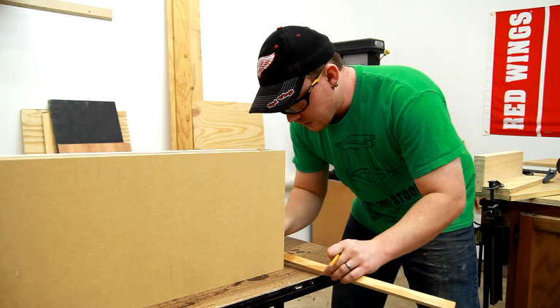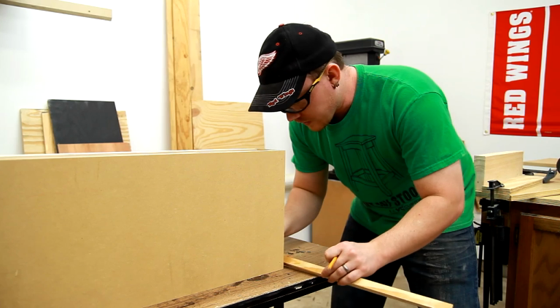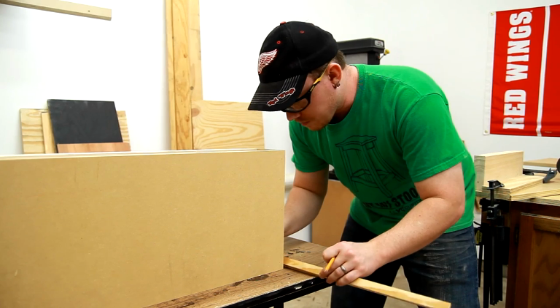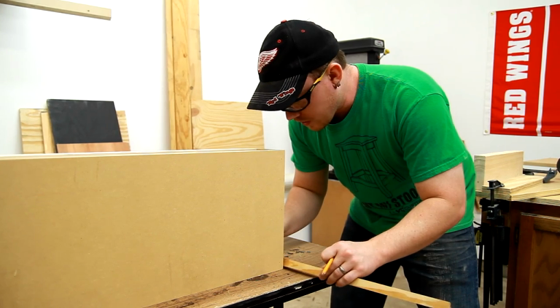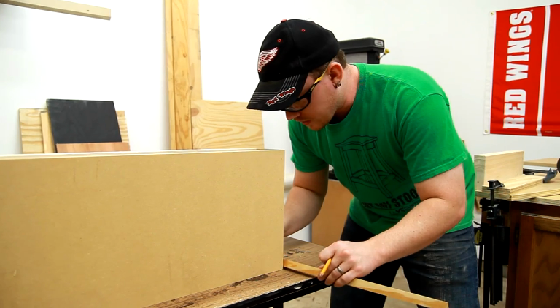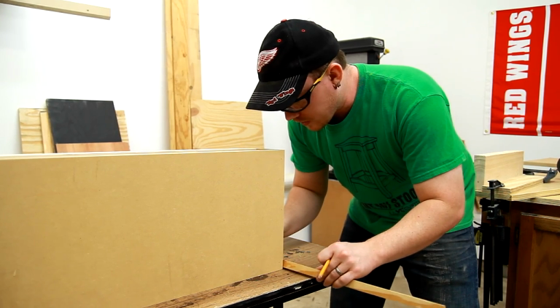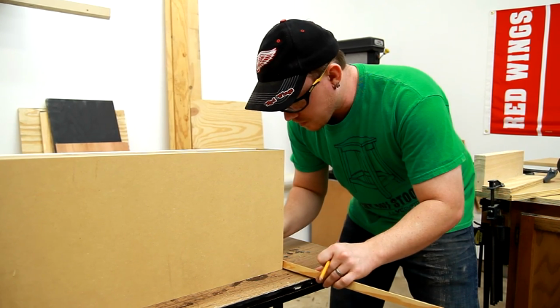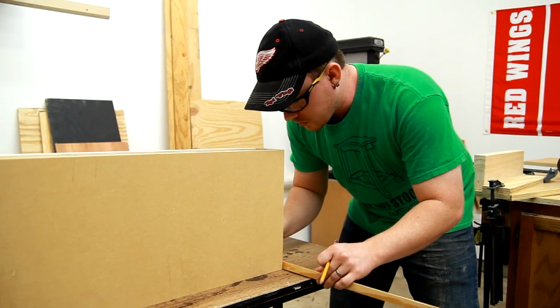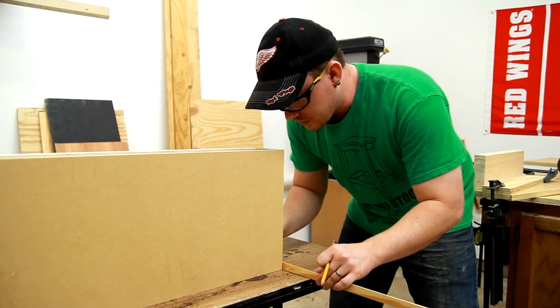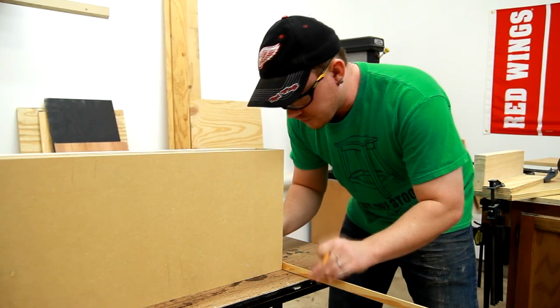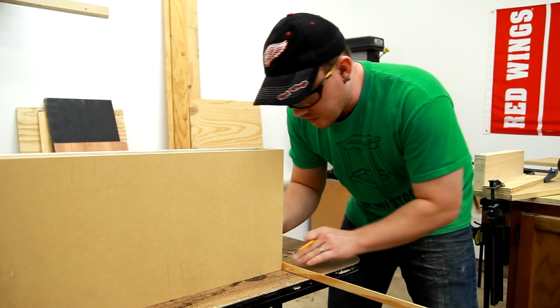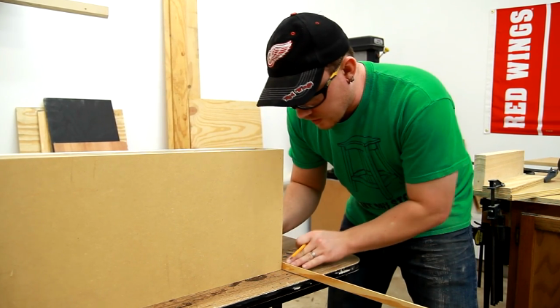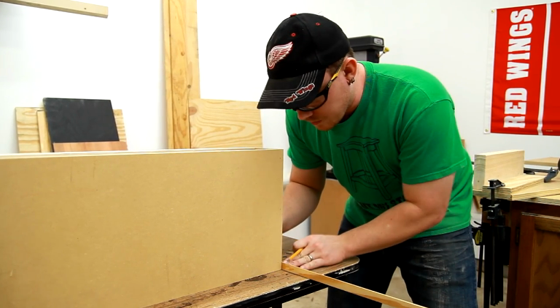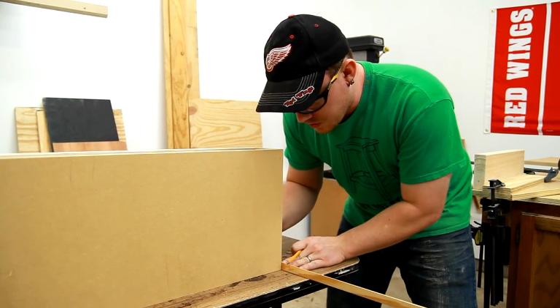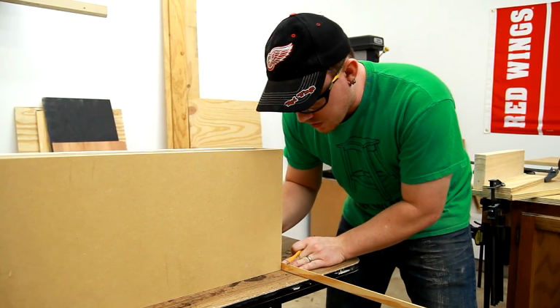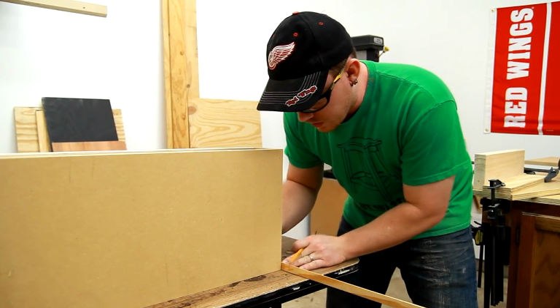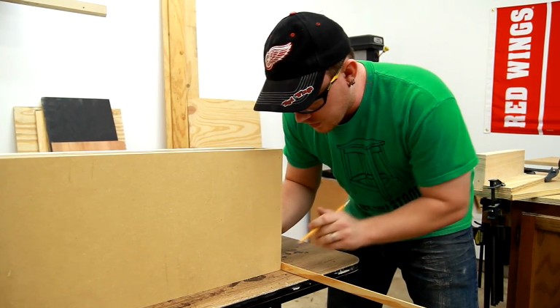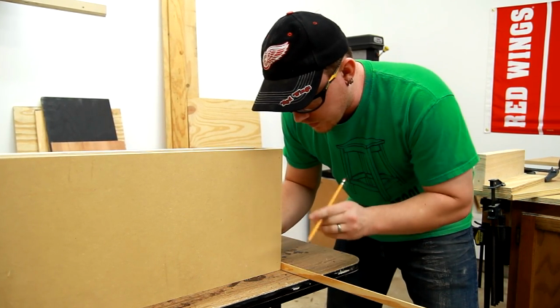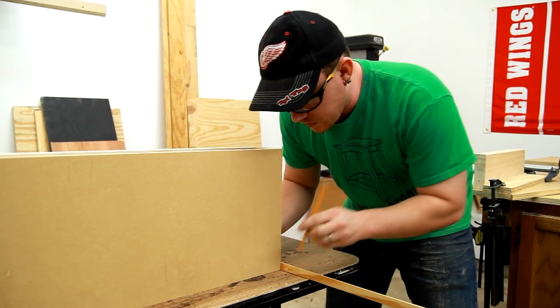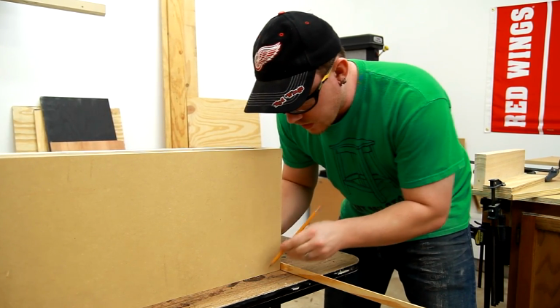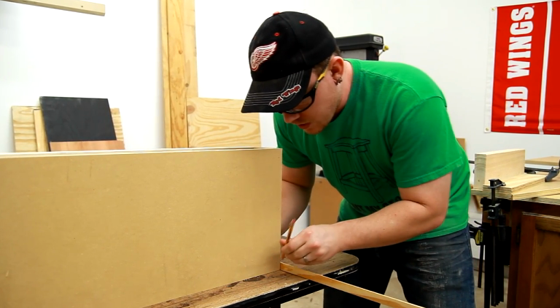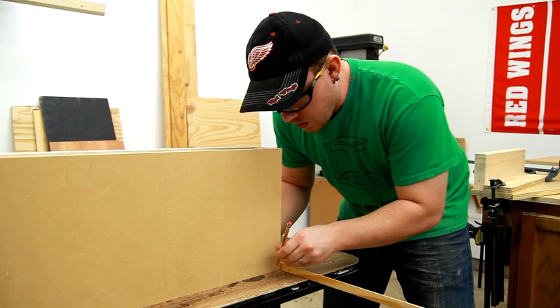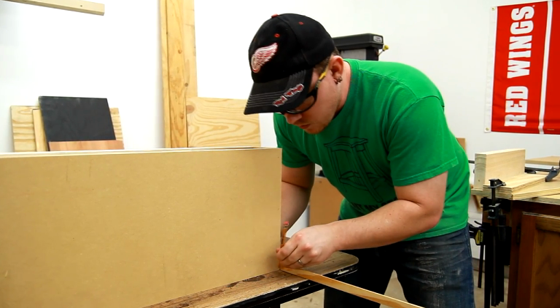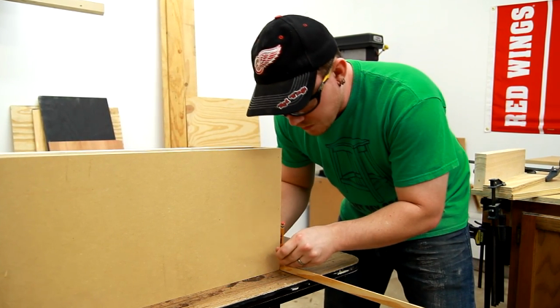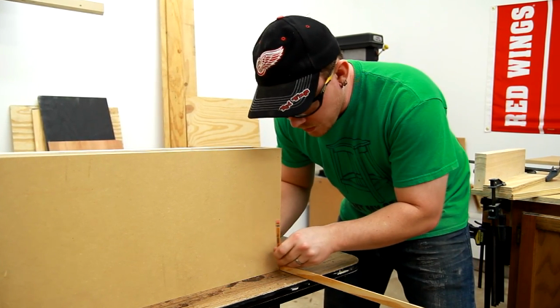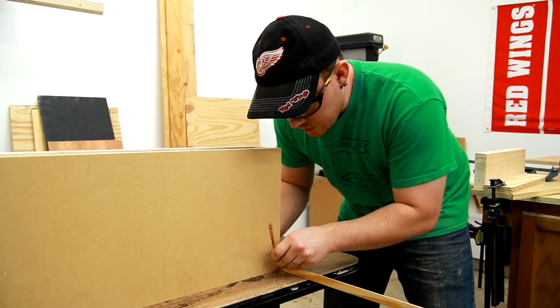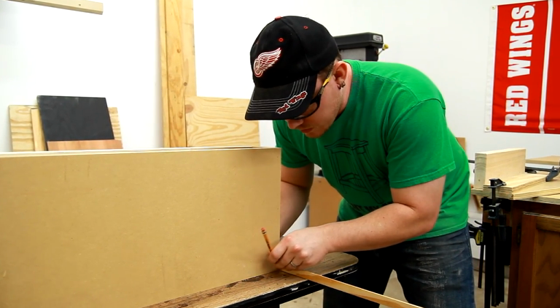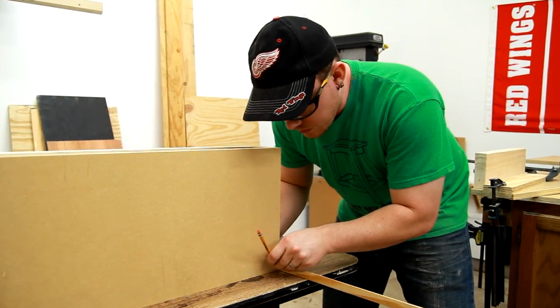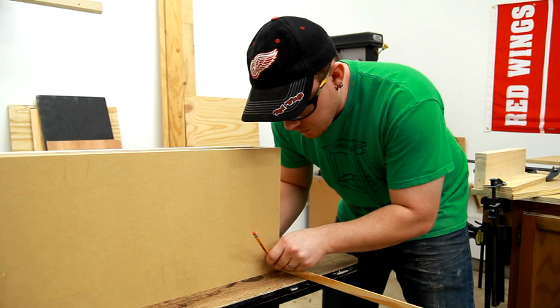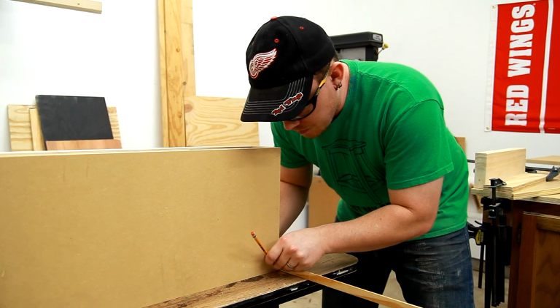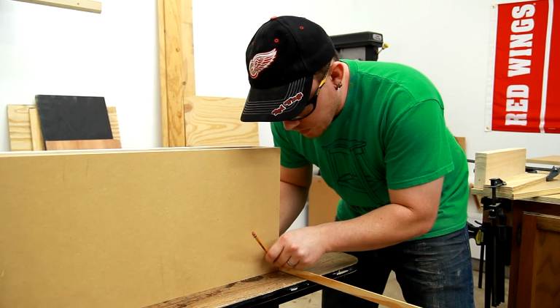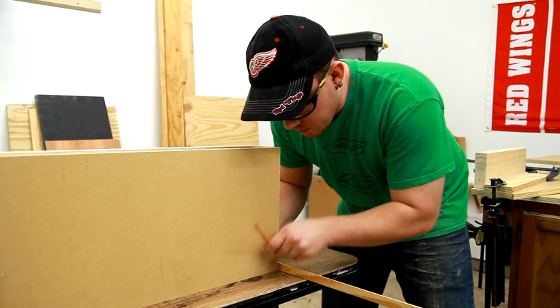I can mark and cut your molding to fit, and I'm starting with the cove molding that's going to go on the bottom.